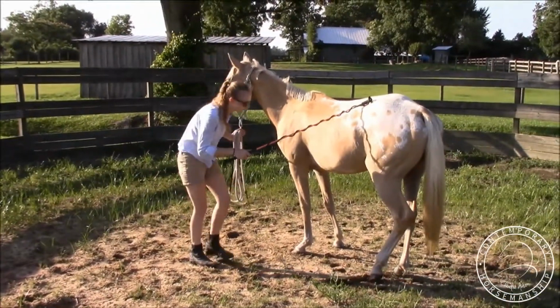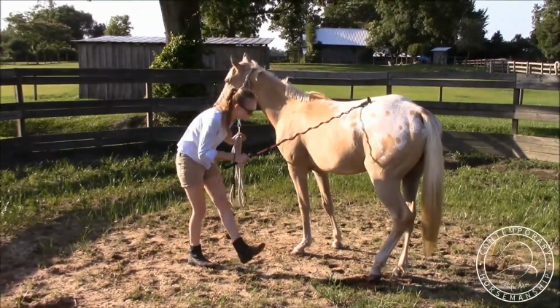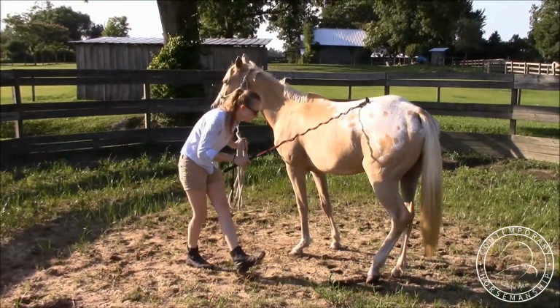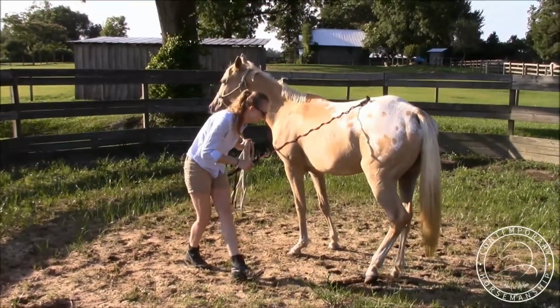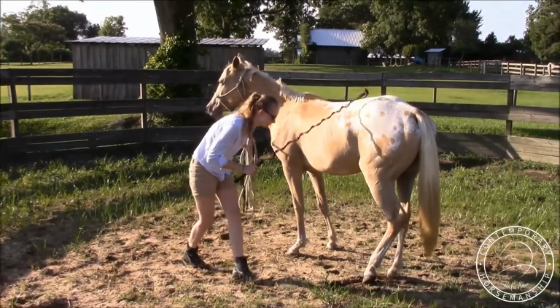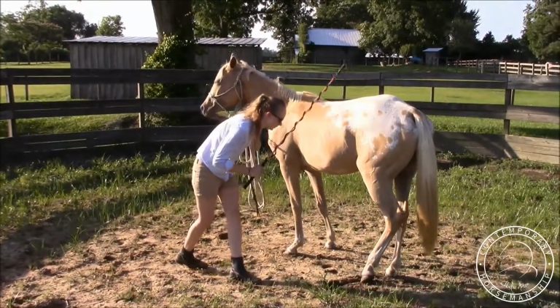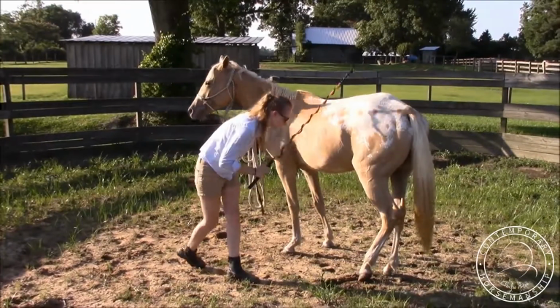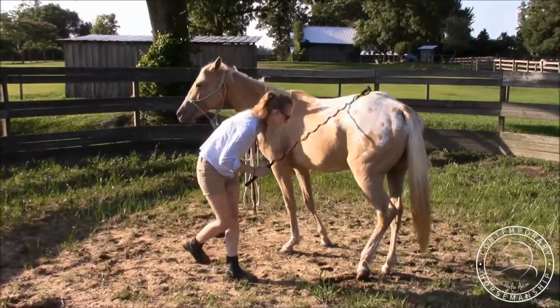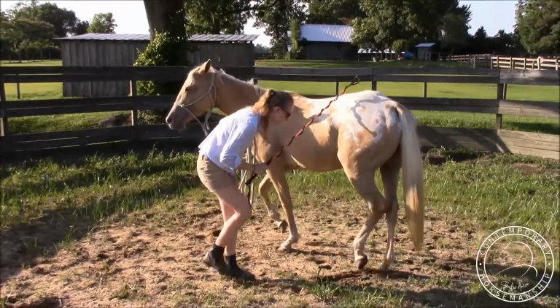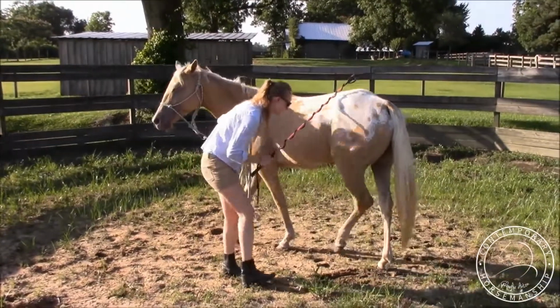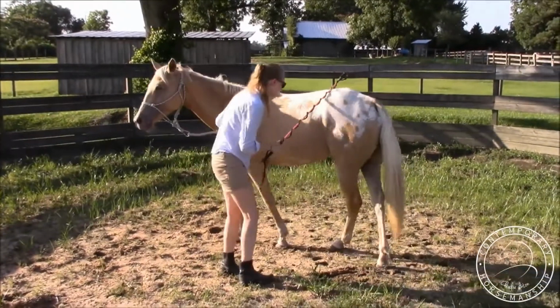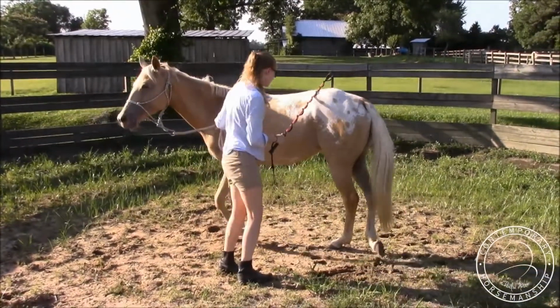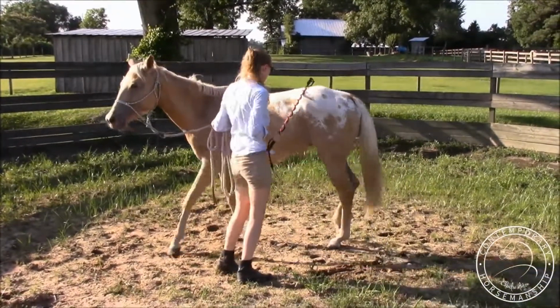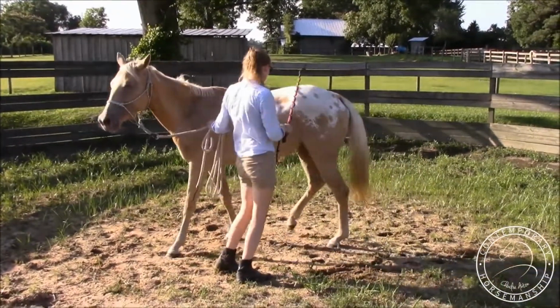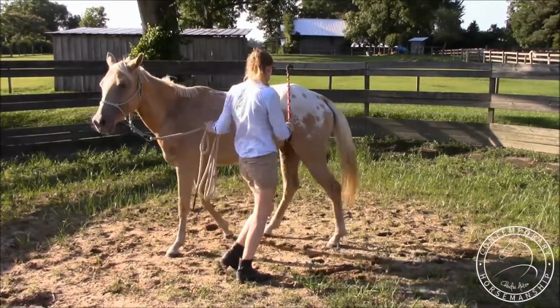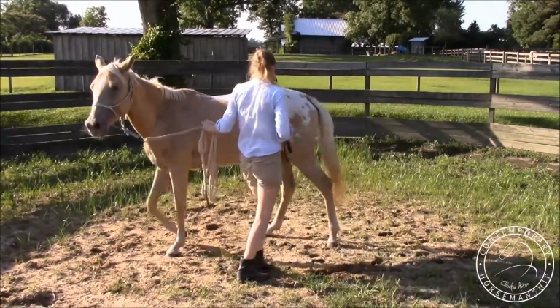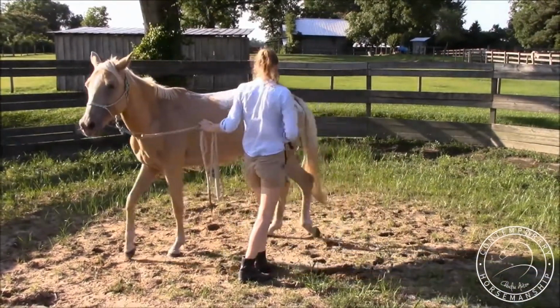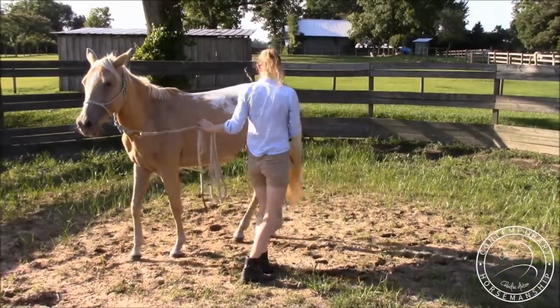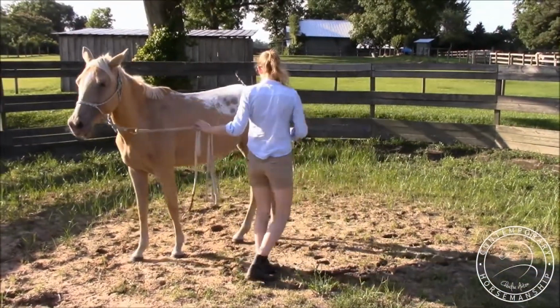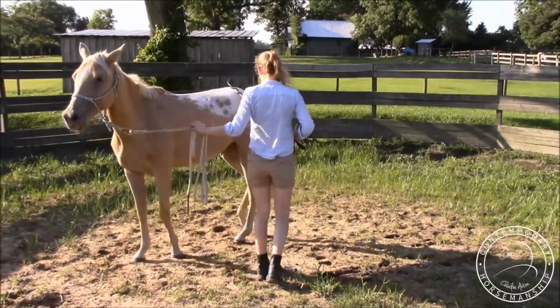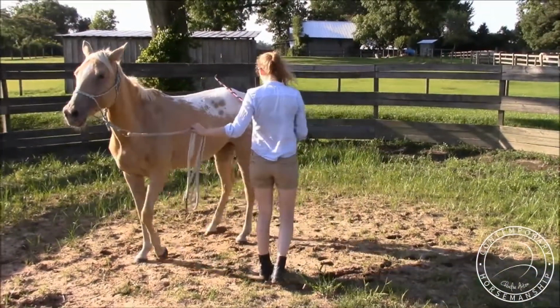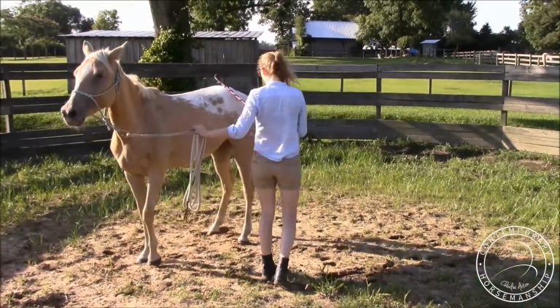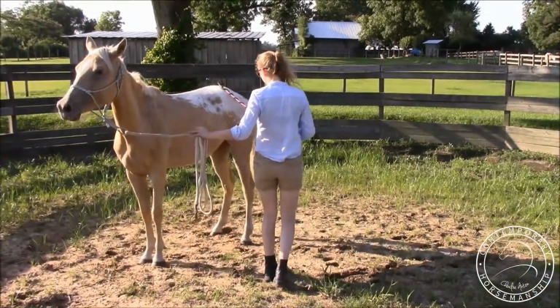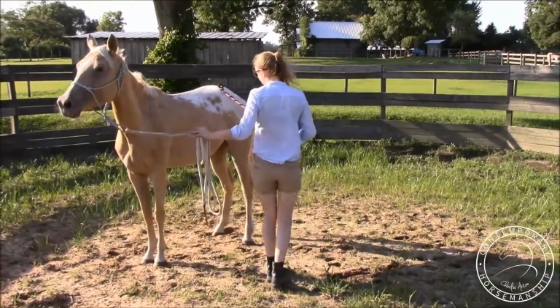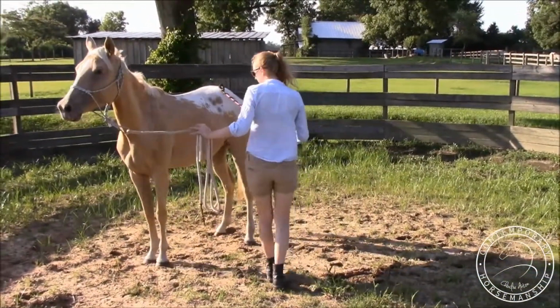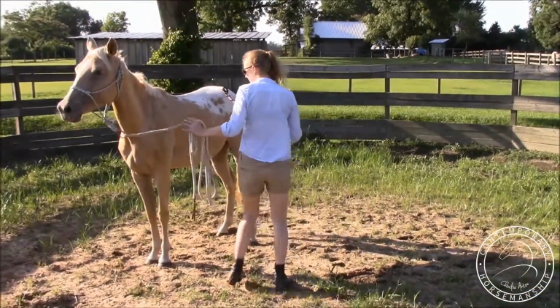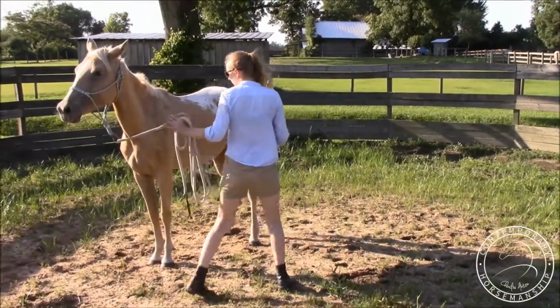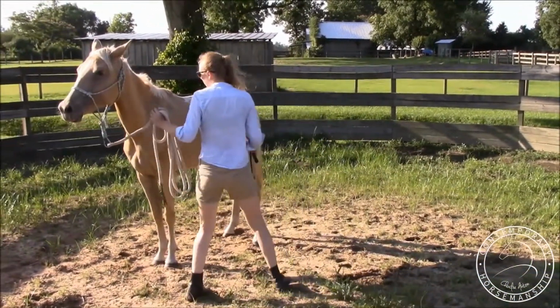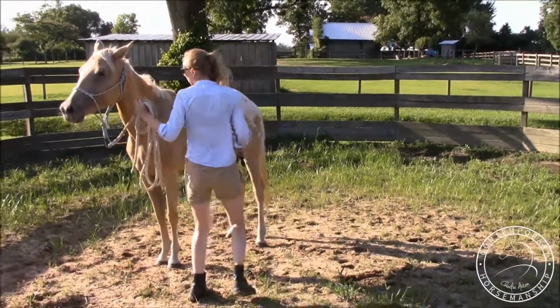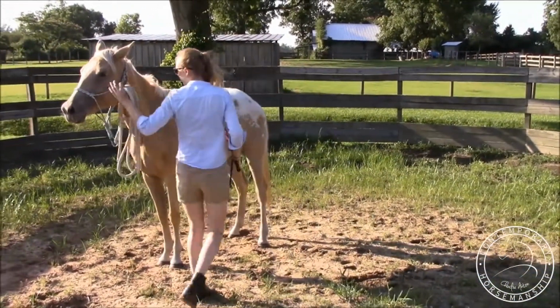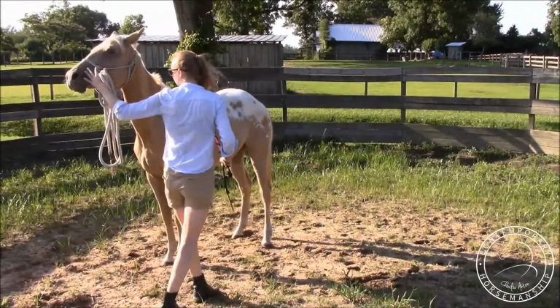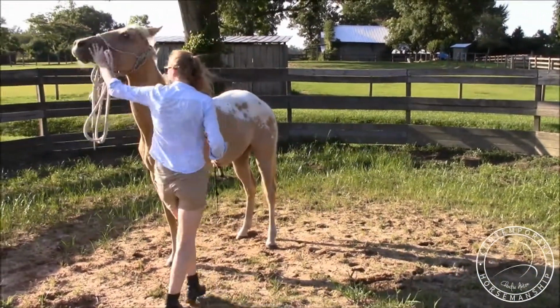Step up there — she's not moving. Bend, step, tap — perfect, stand up, rub her to a stop. Very good.